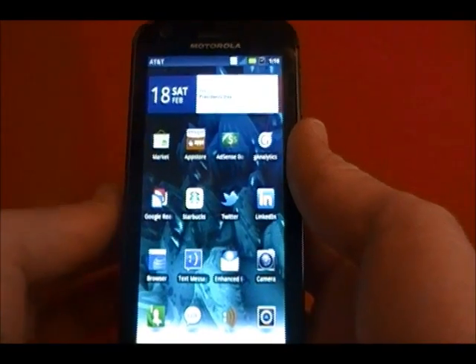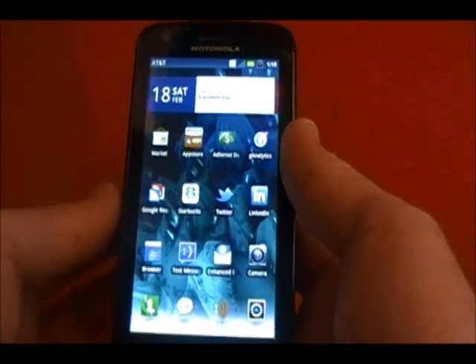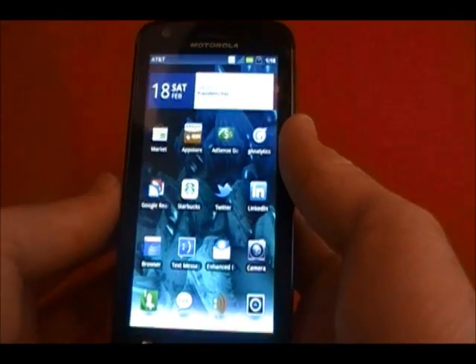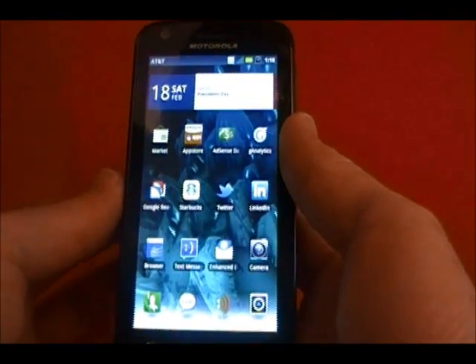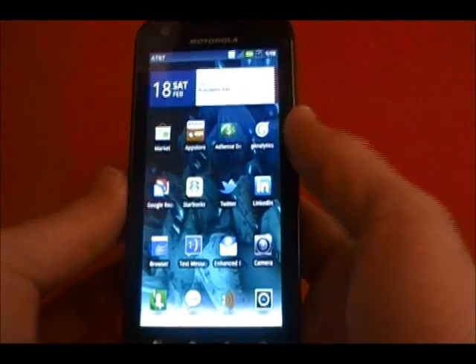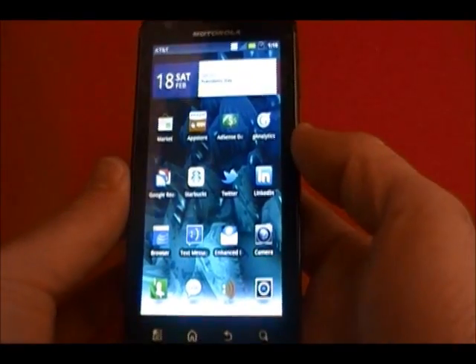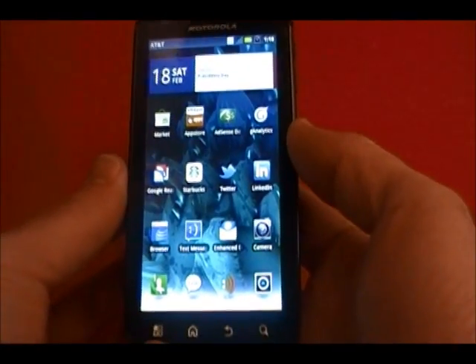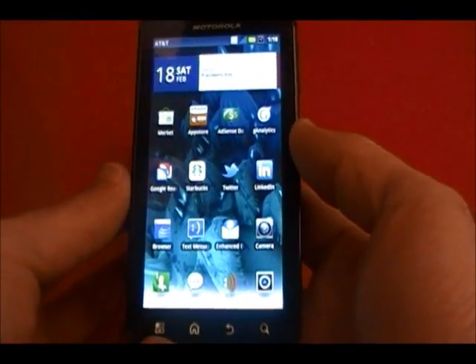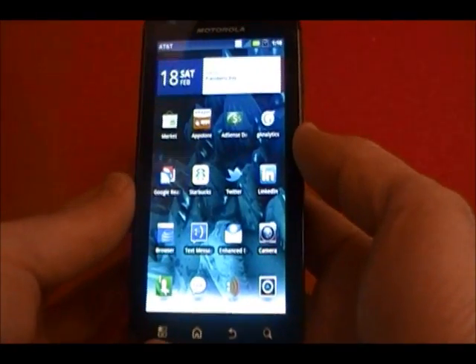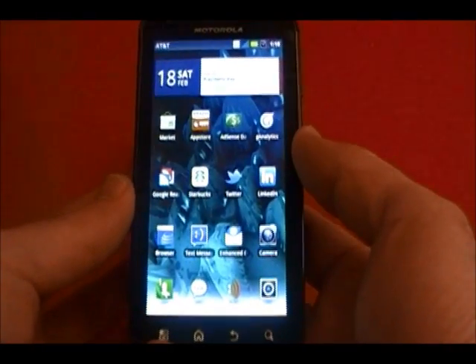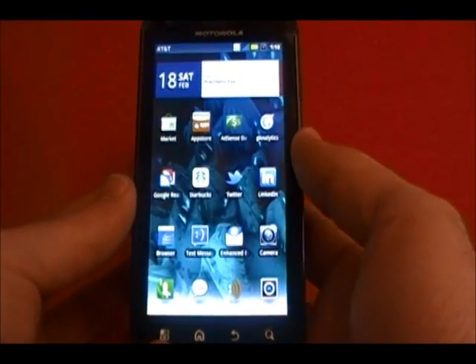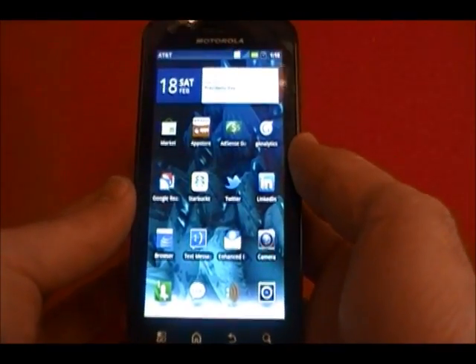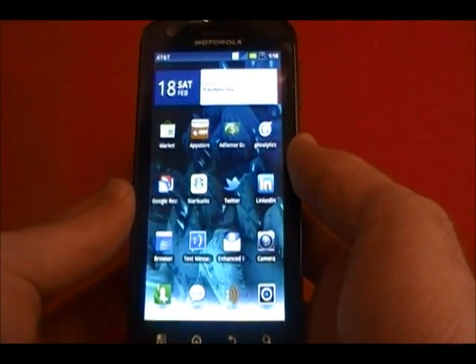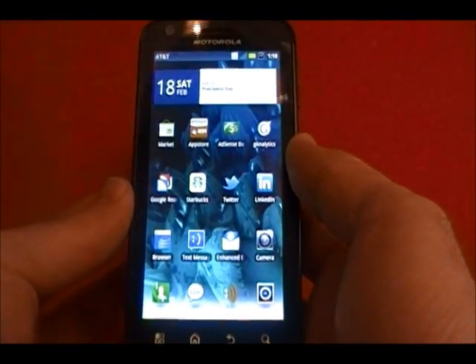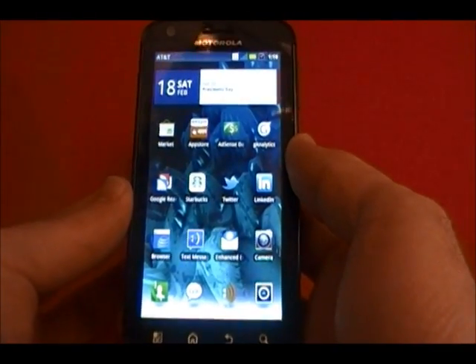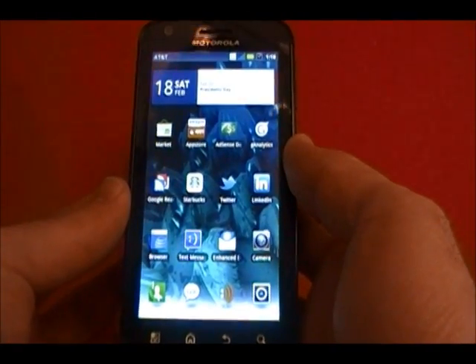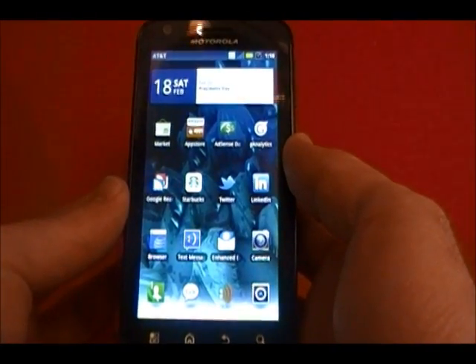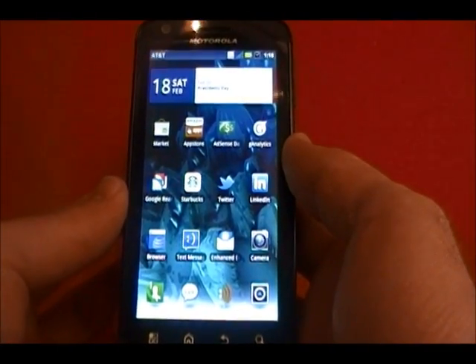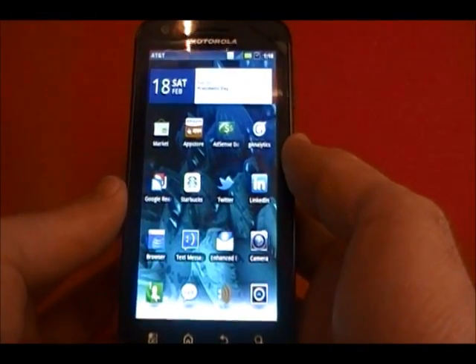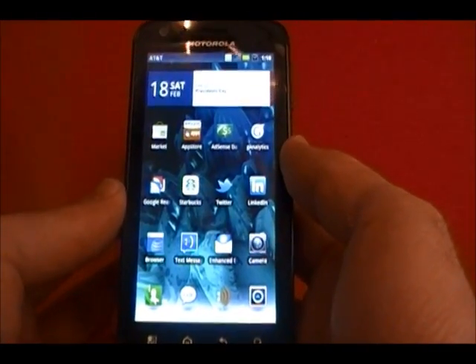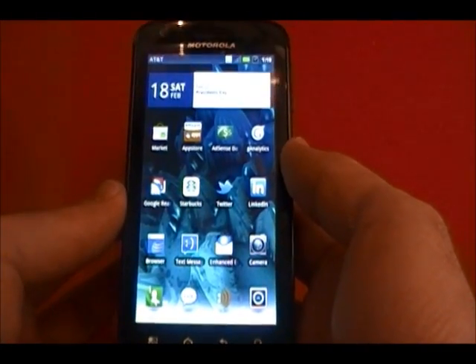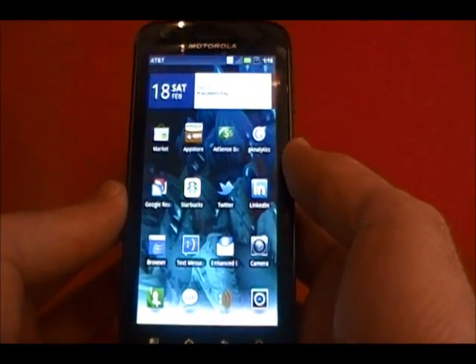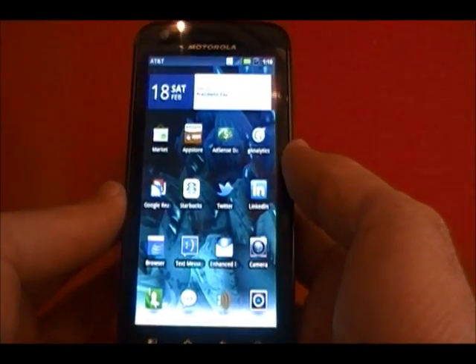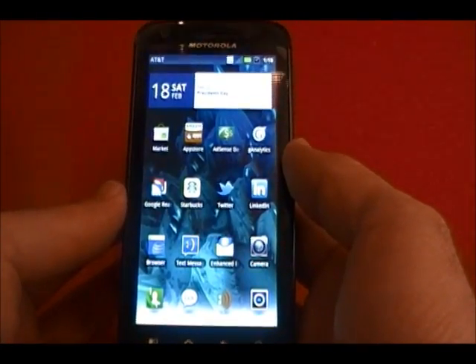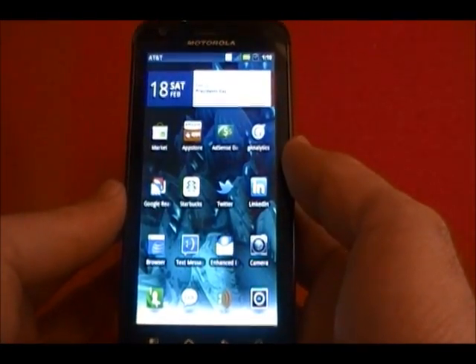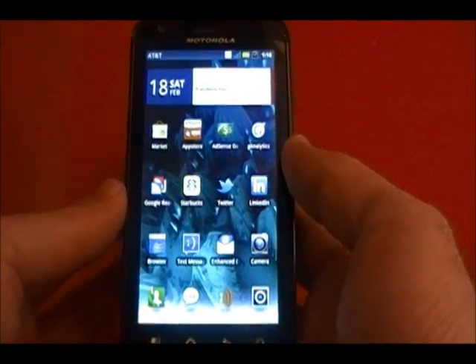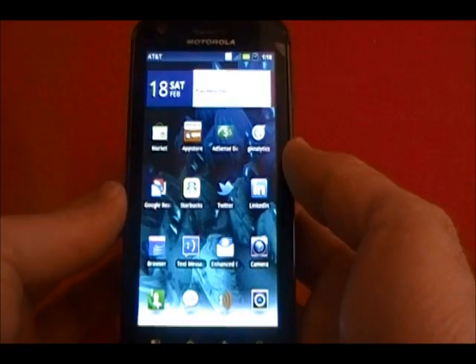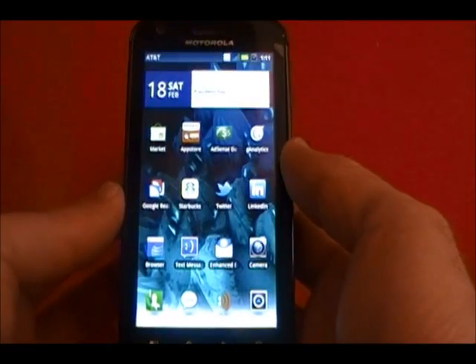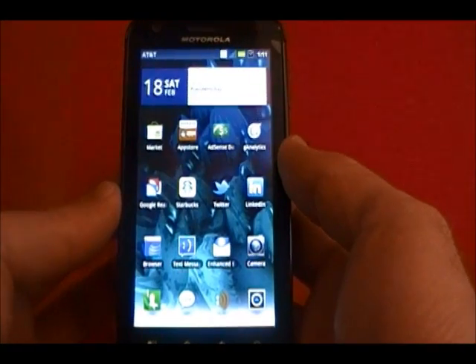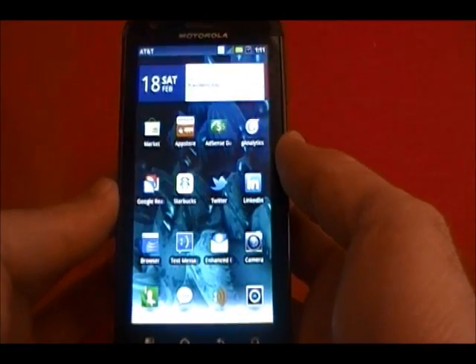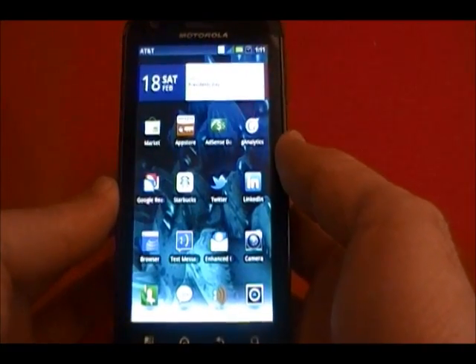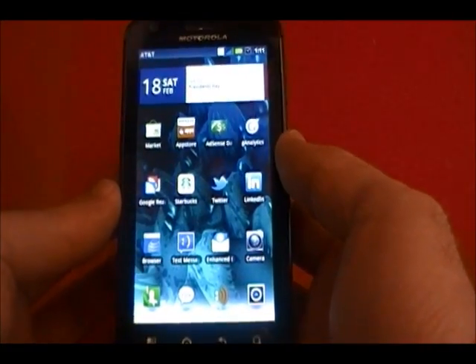Here I'm going to show you how easy it is to install ClockworkMod 9 Ice Cream Sandwich on your Atrix.